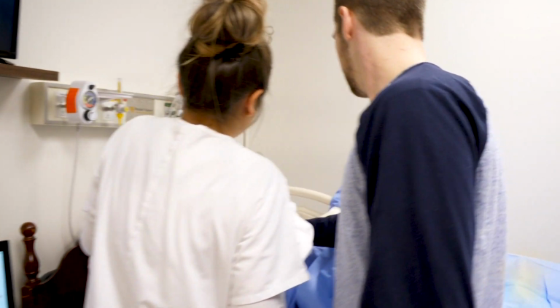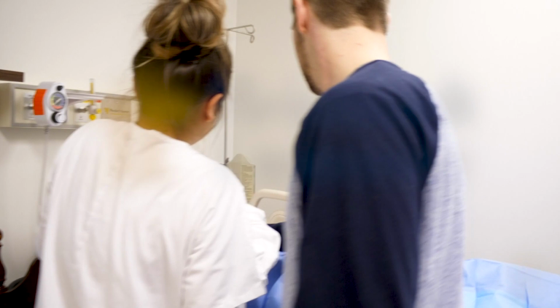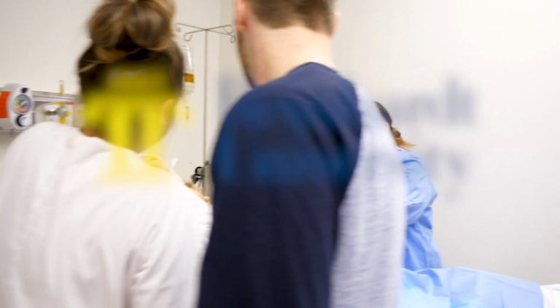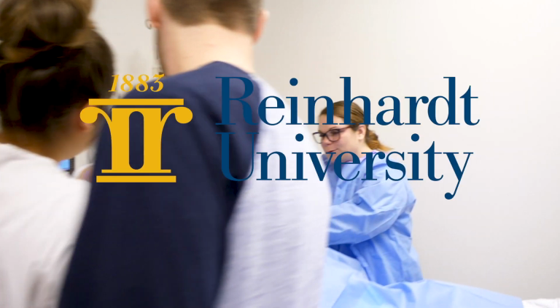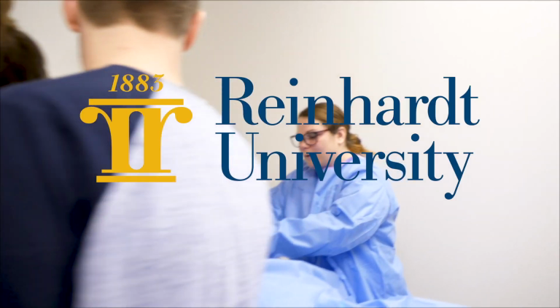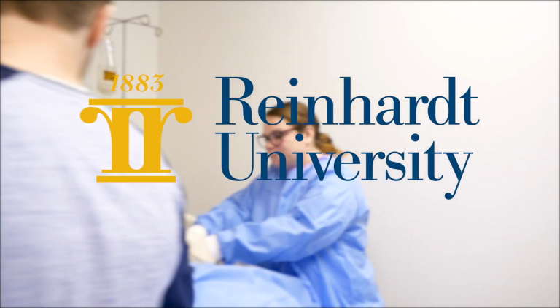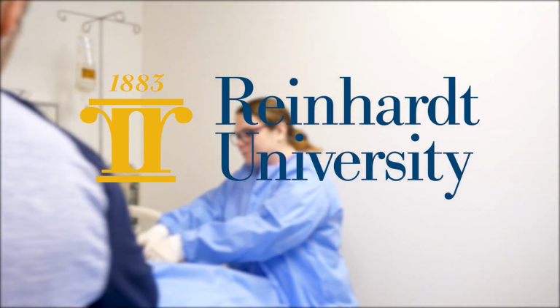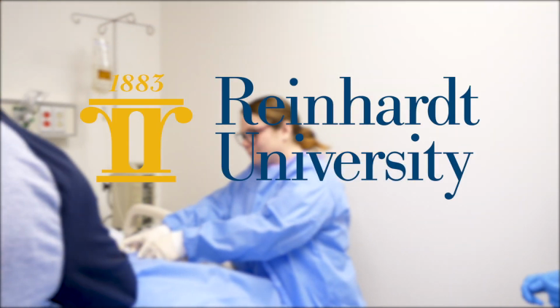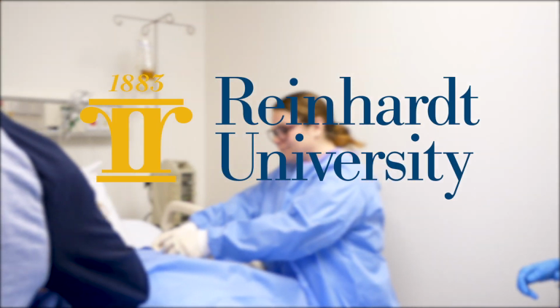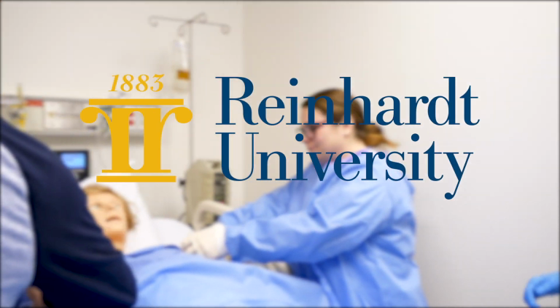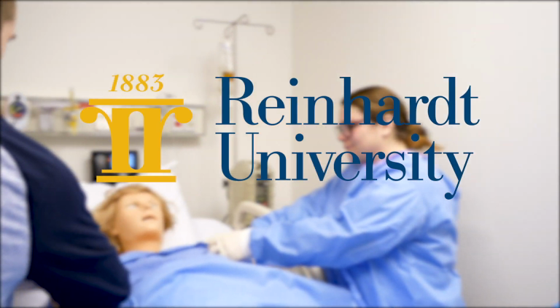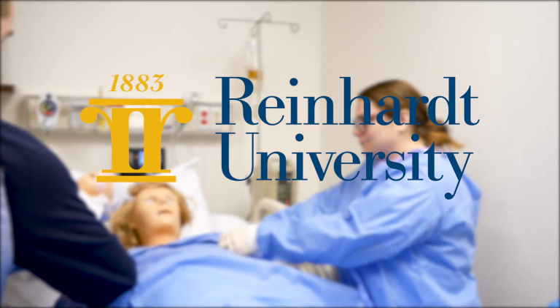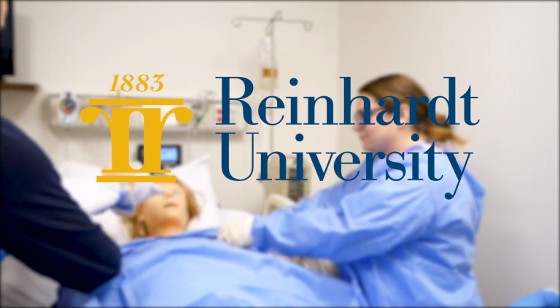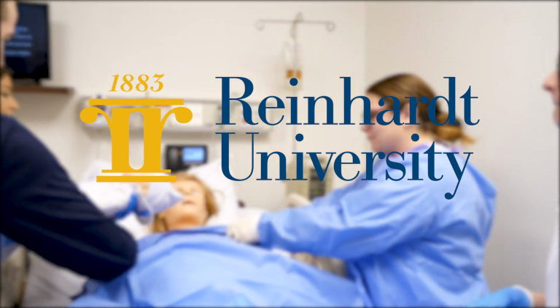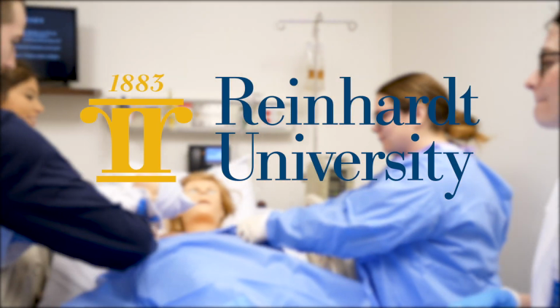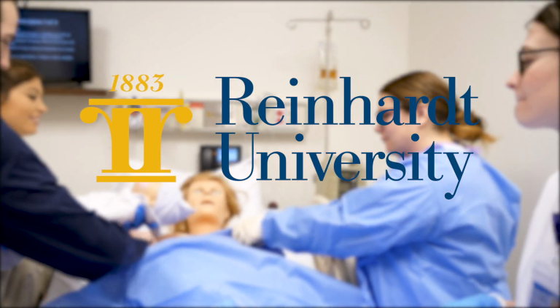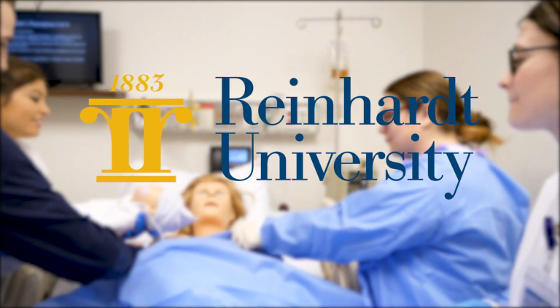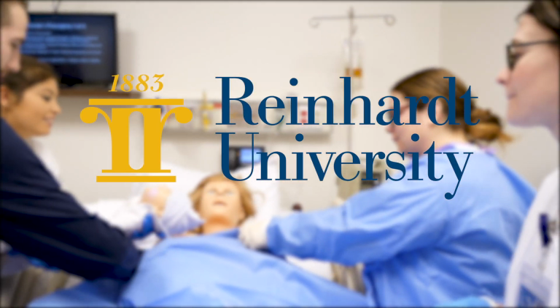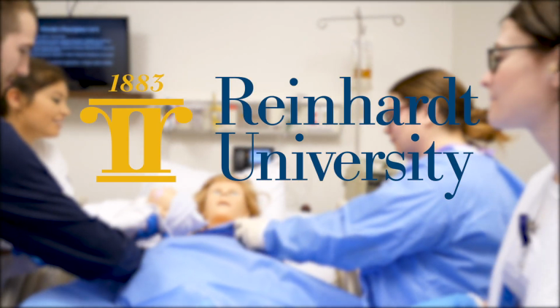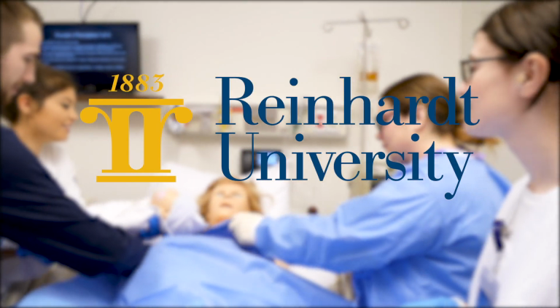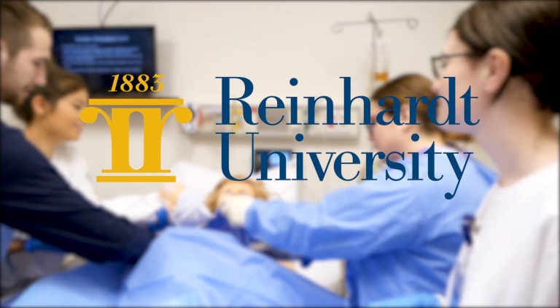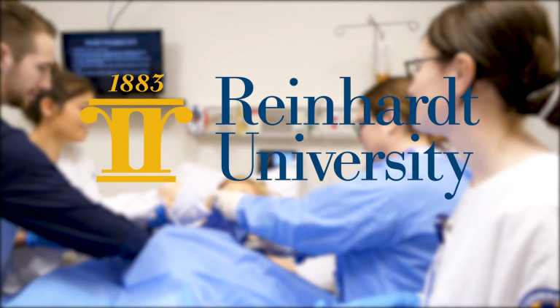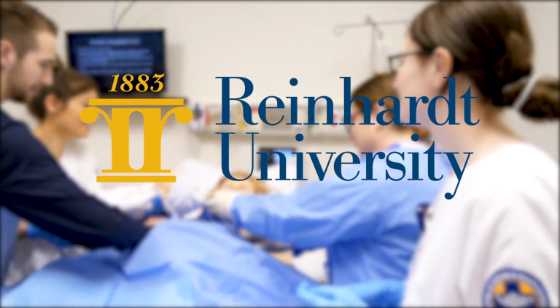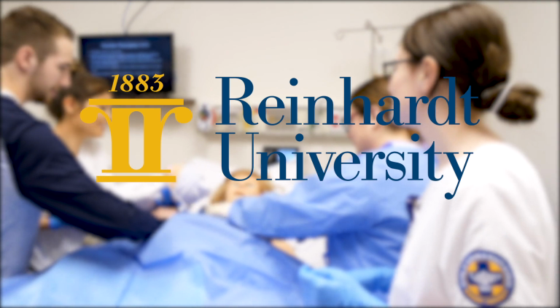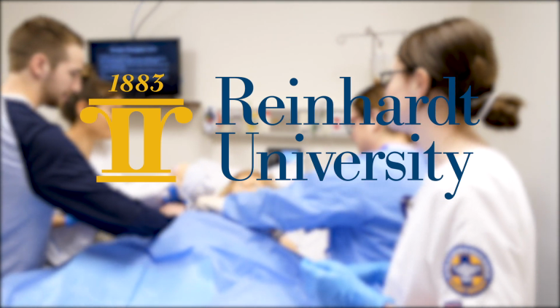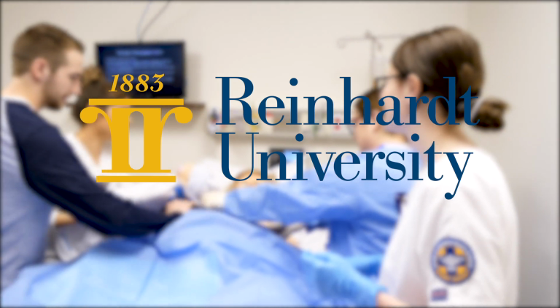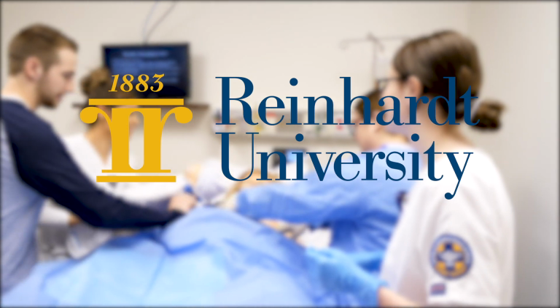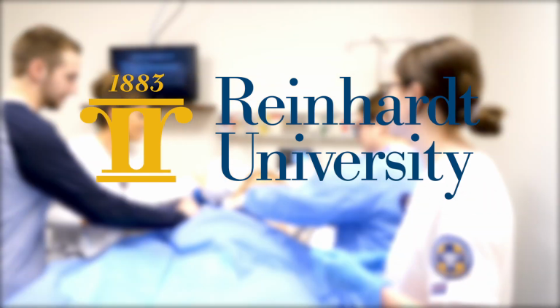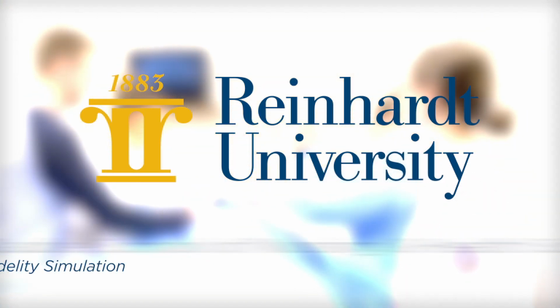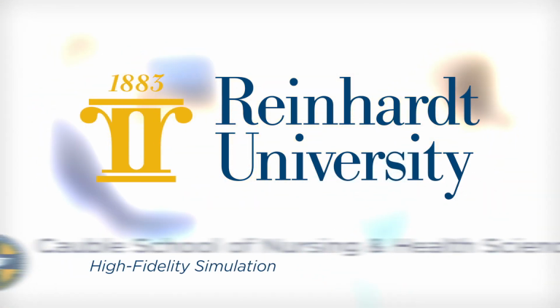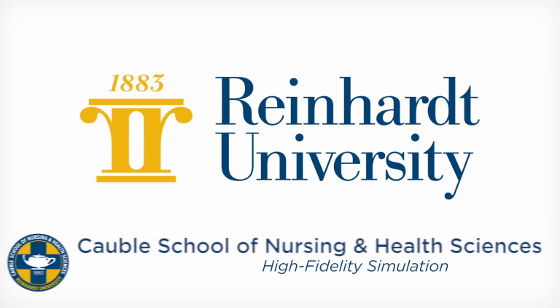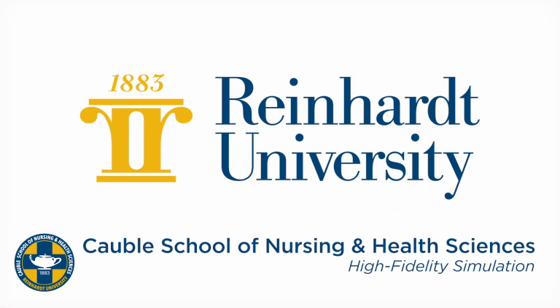At Reinhardt University, we are developing nursing professionals who will be the best in the world and the best for the world.